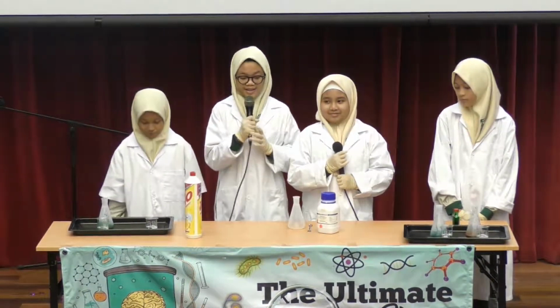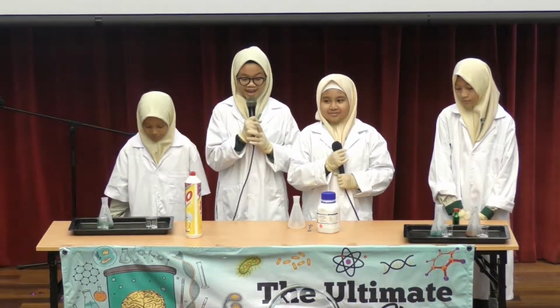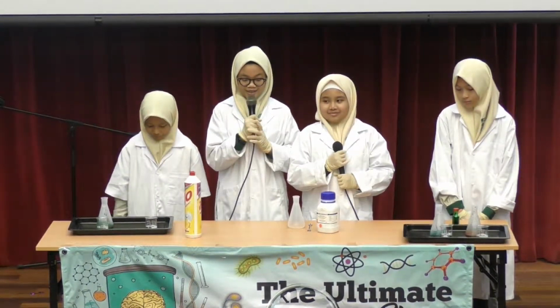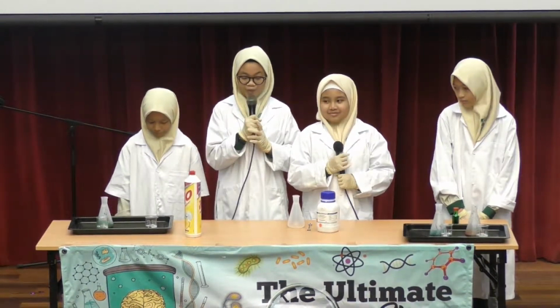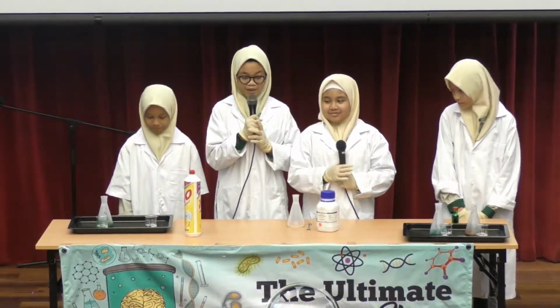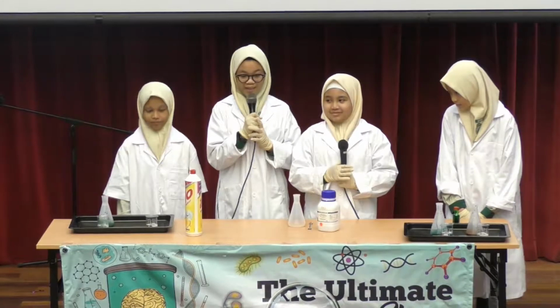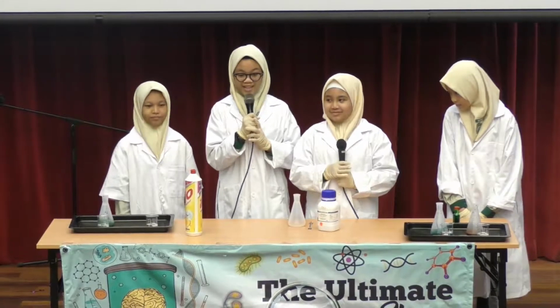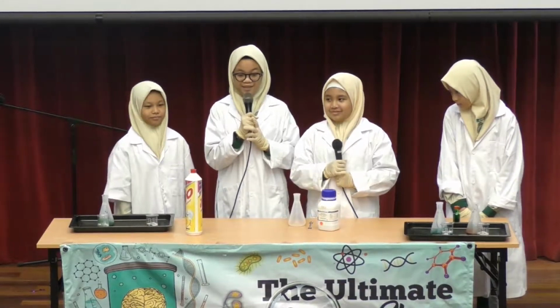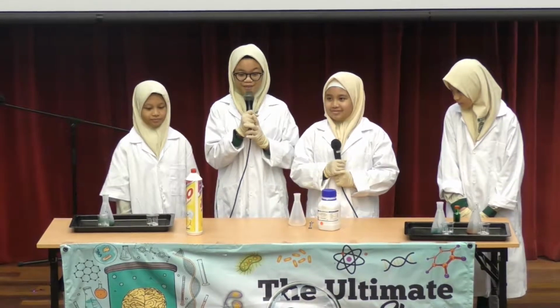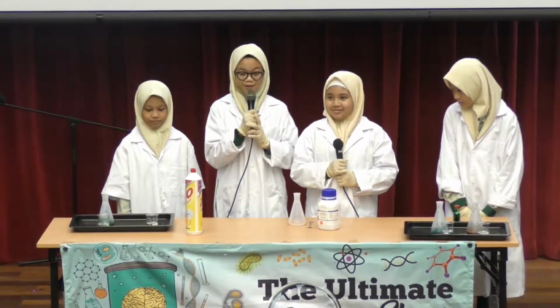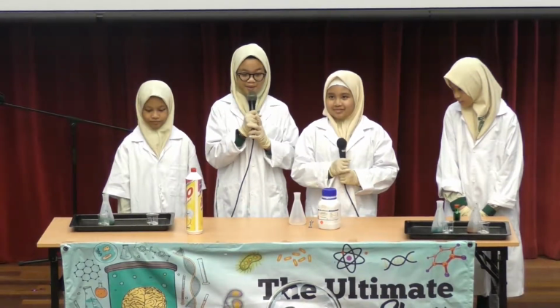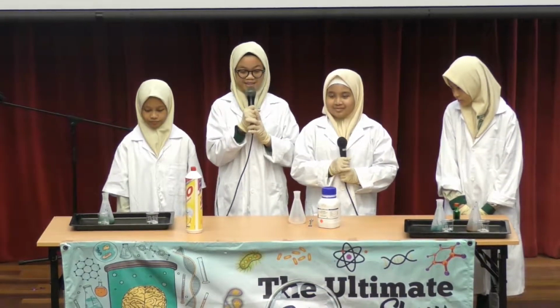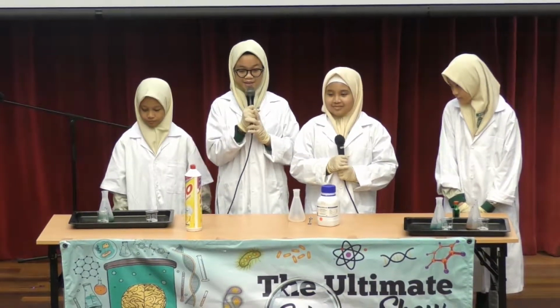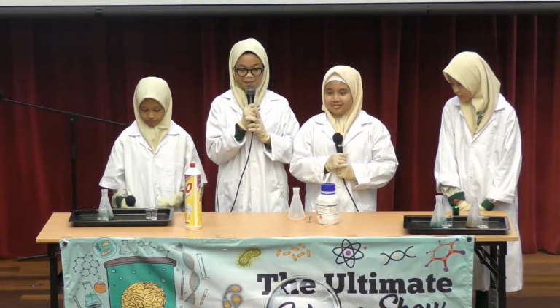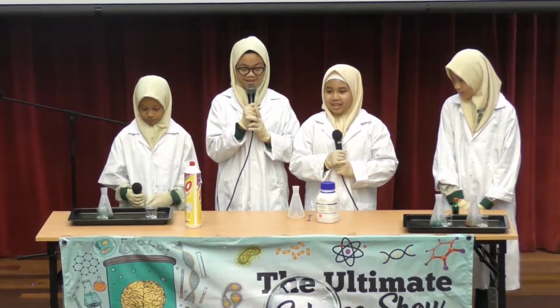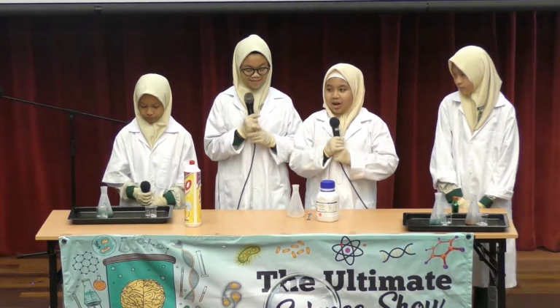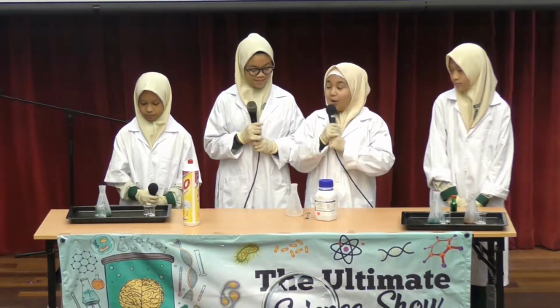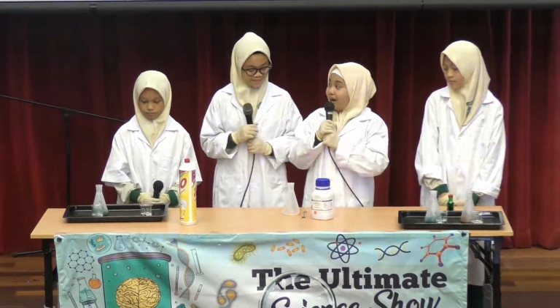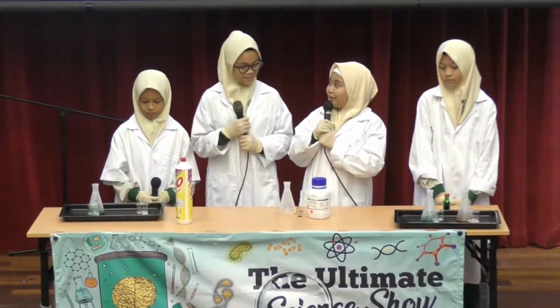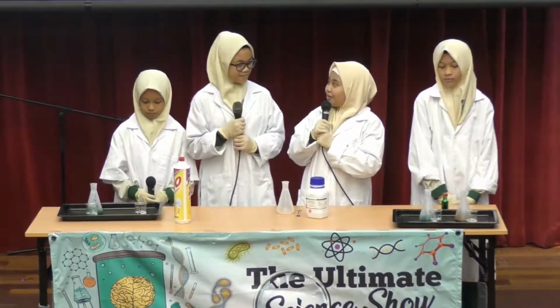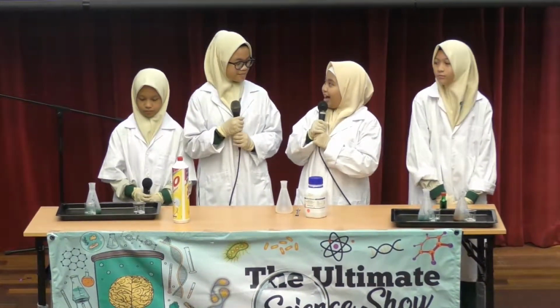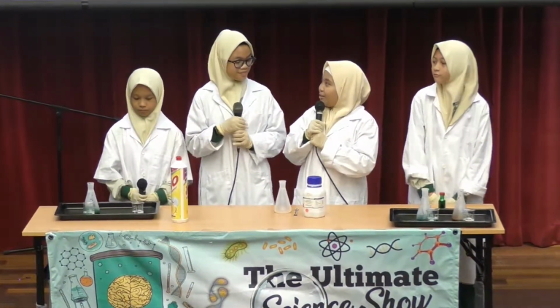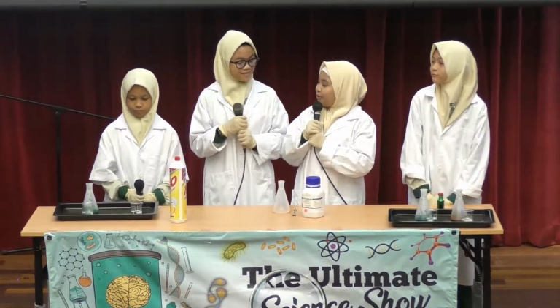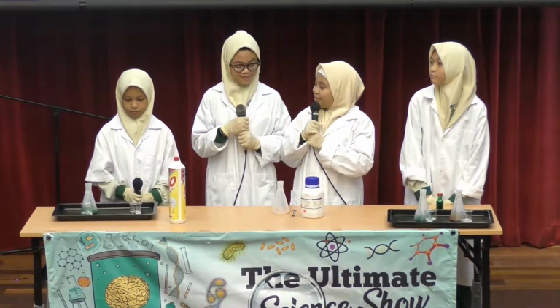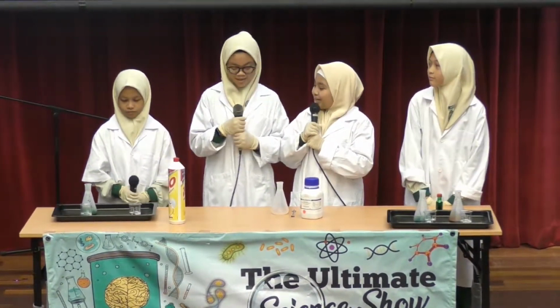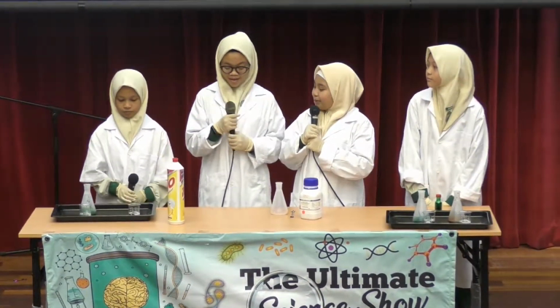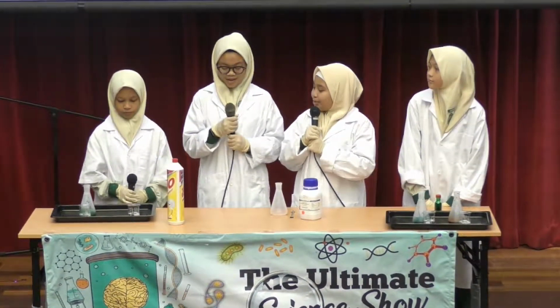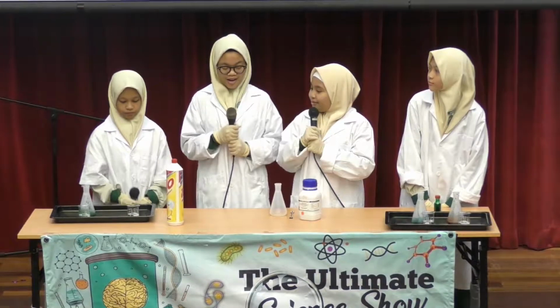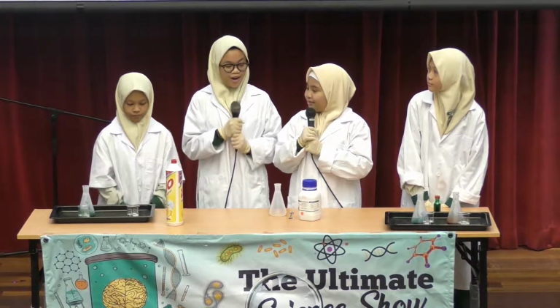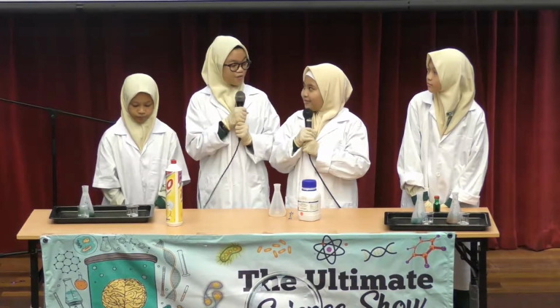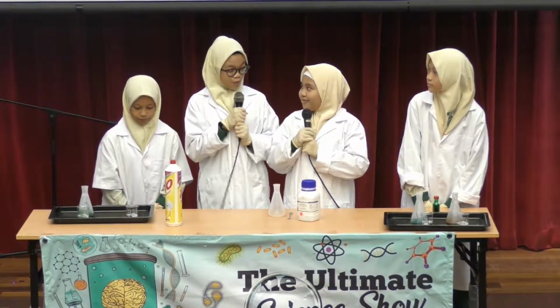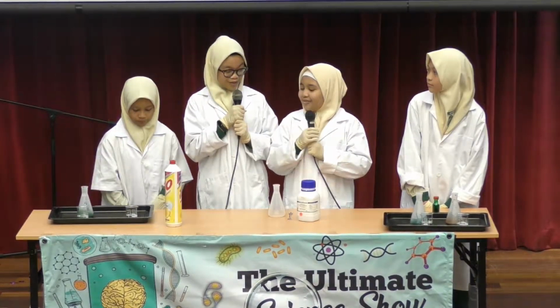Yes, we'll be doing an elephant toothpaste experiment. I've heard of that. Will it be explosive? Of course.